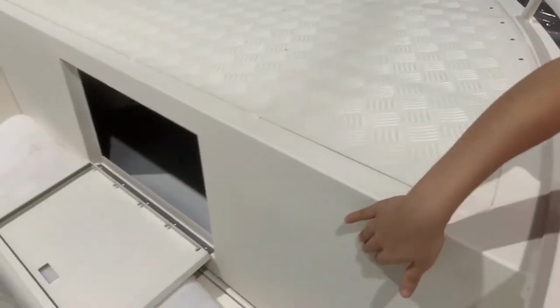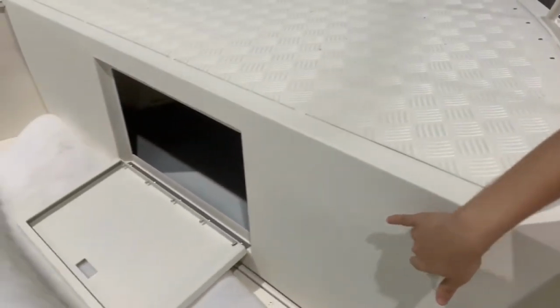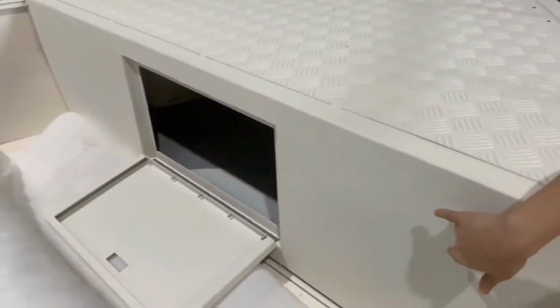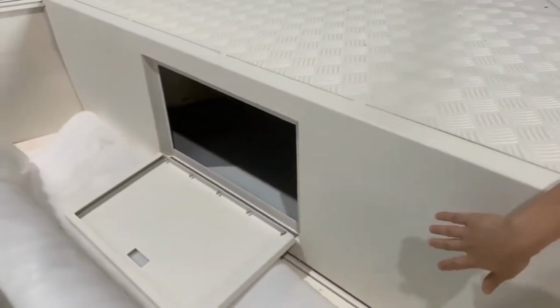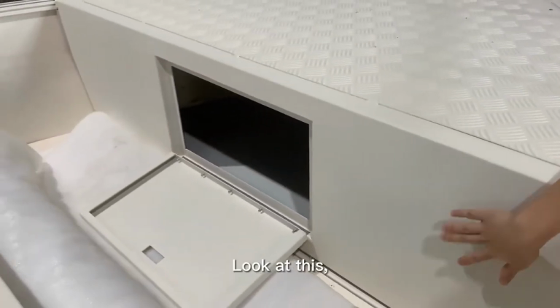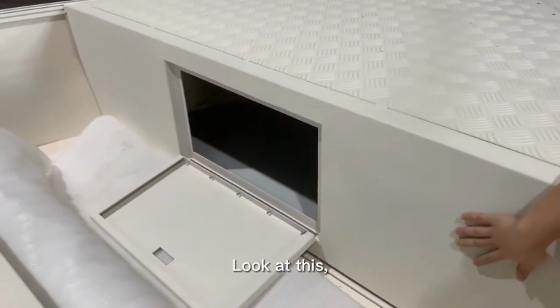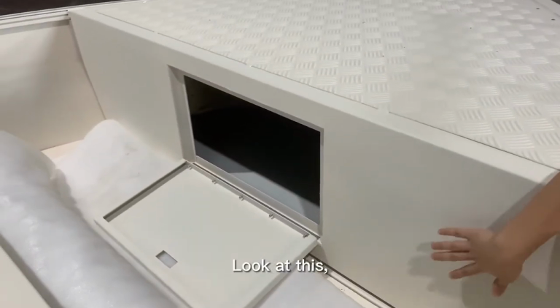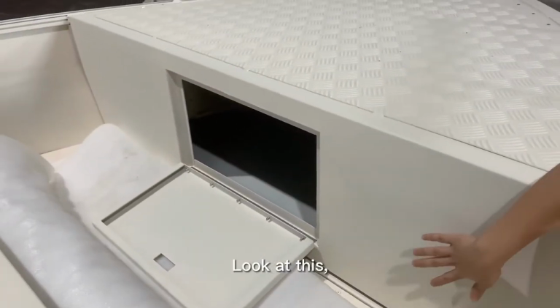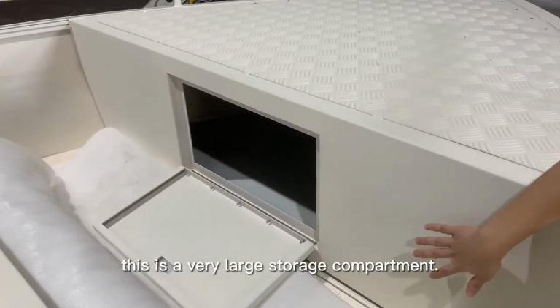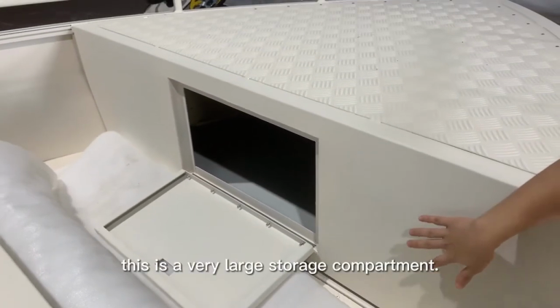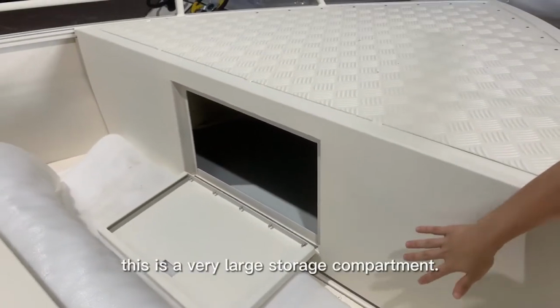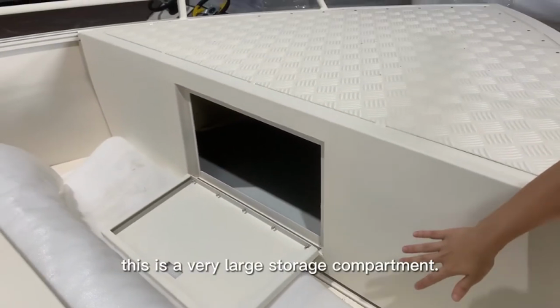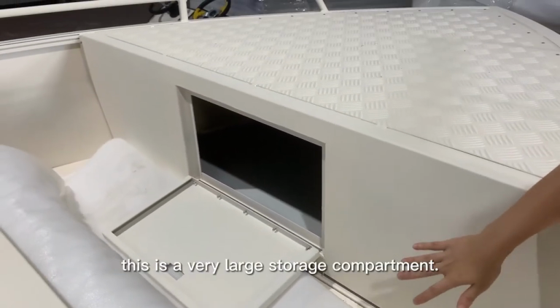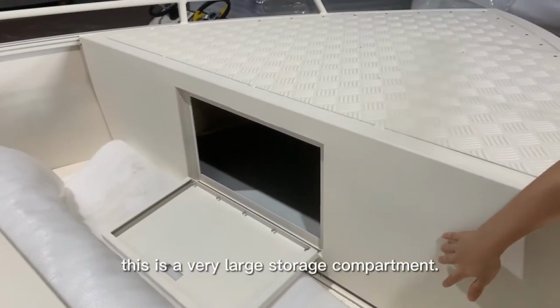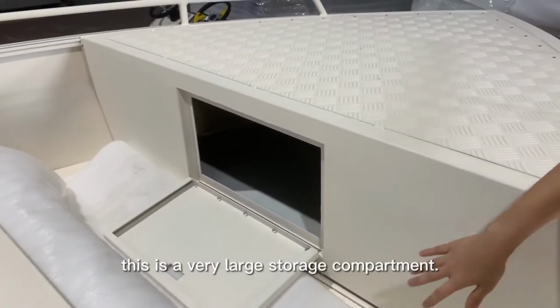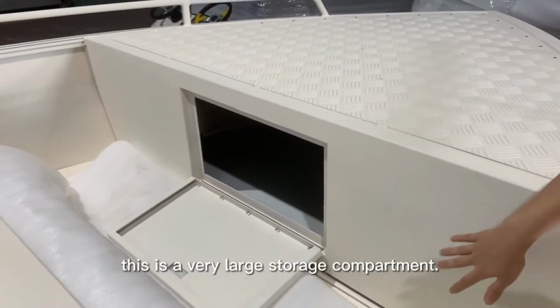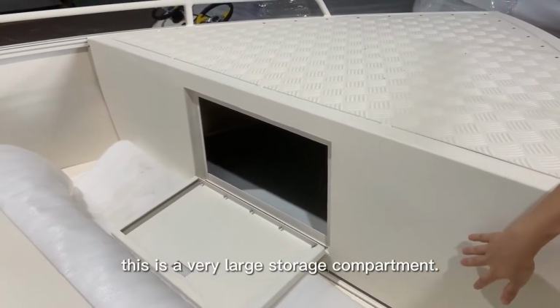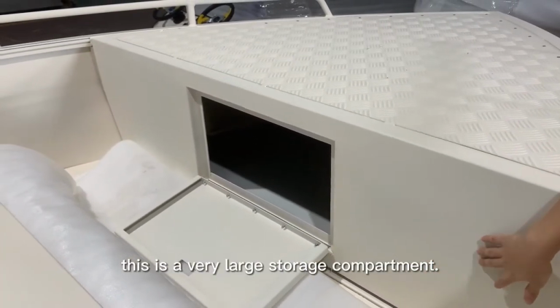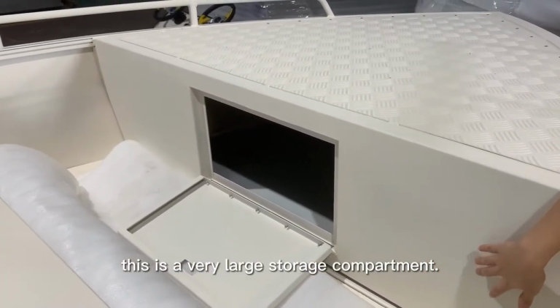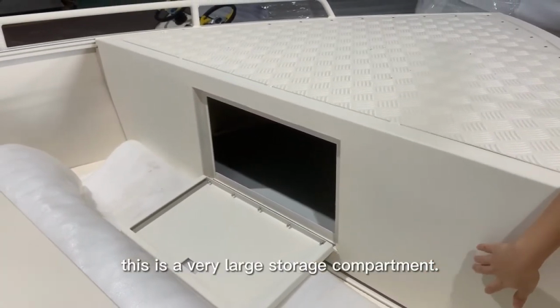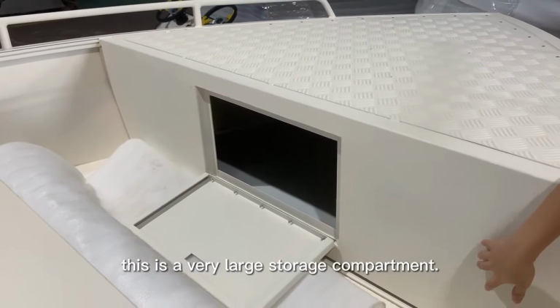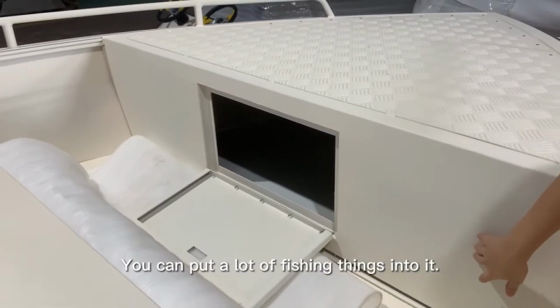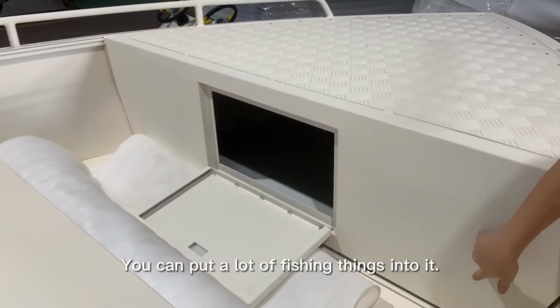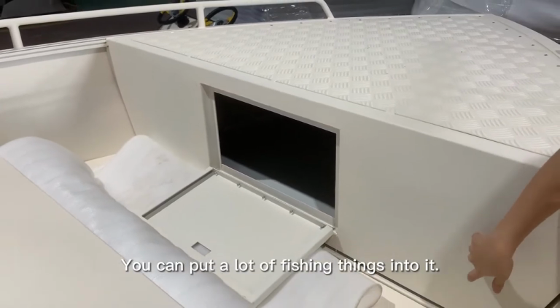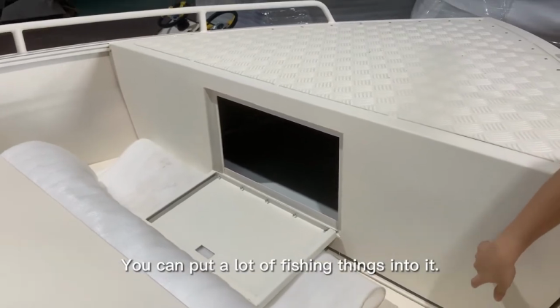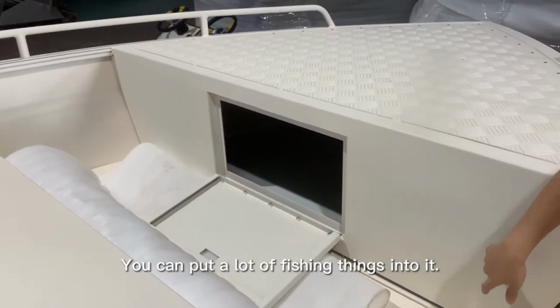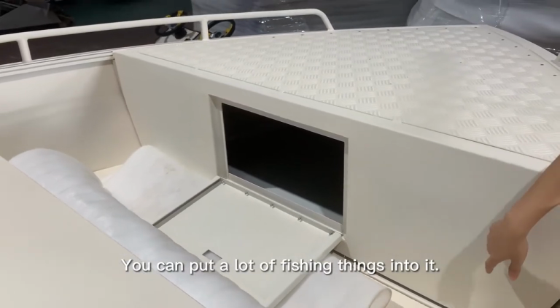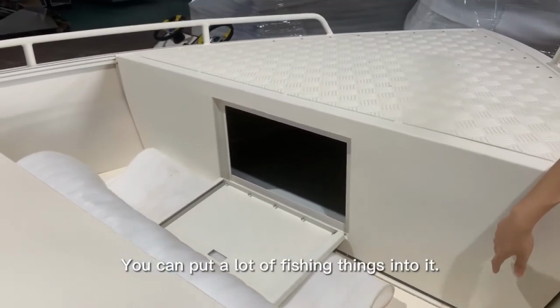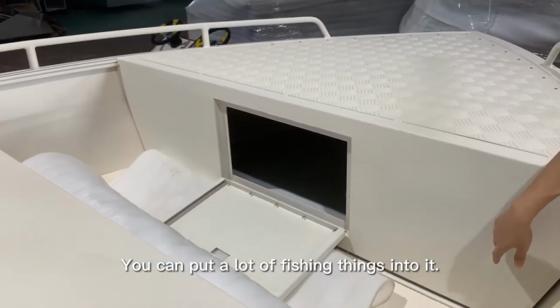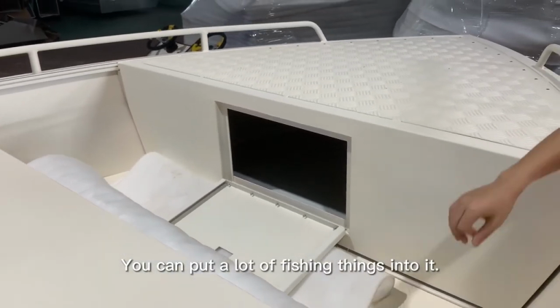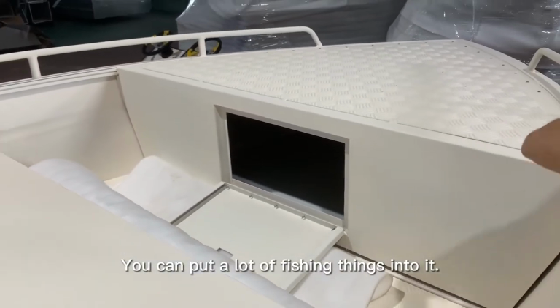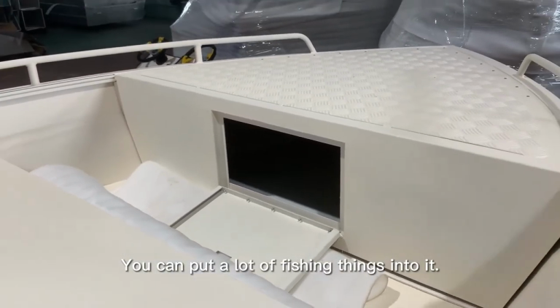And look at this. This is a very large storage compartment. You can put a lot of fishing things into it.